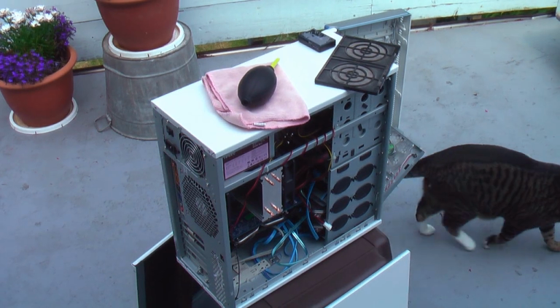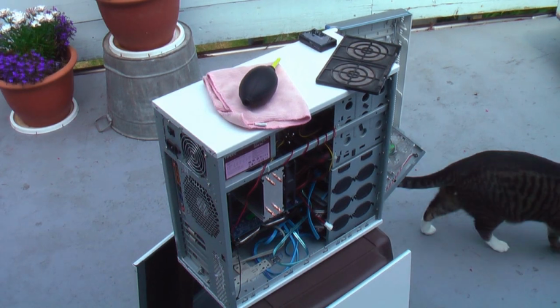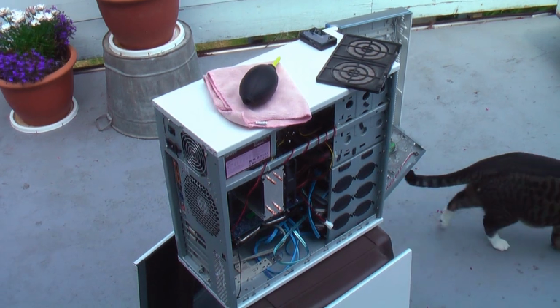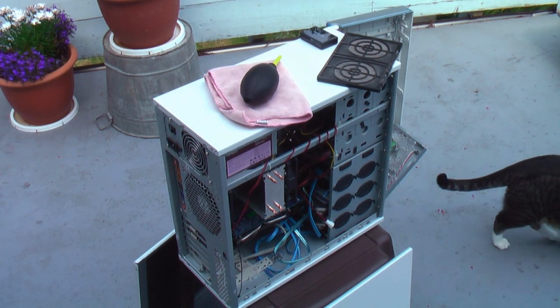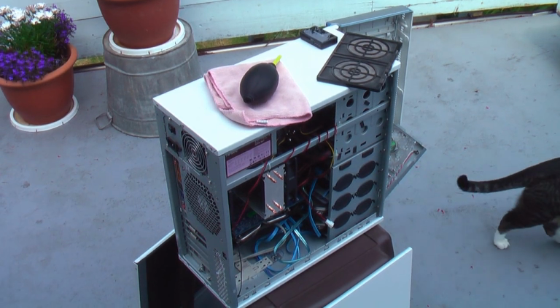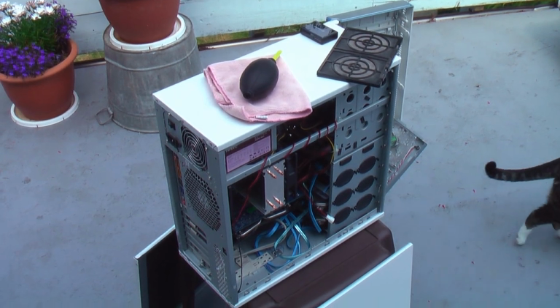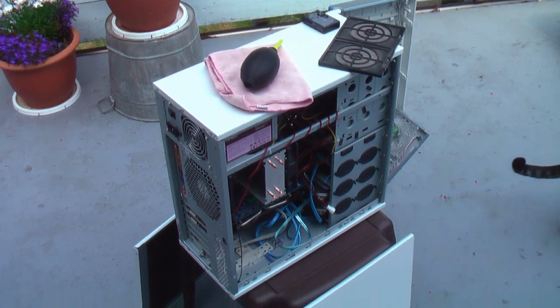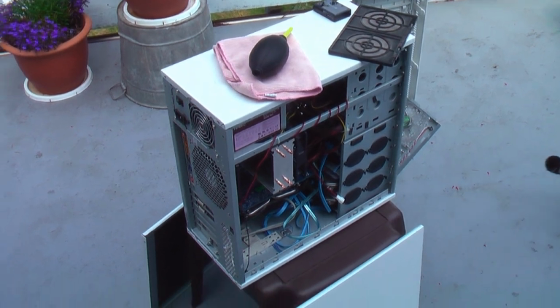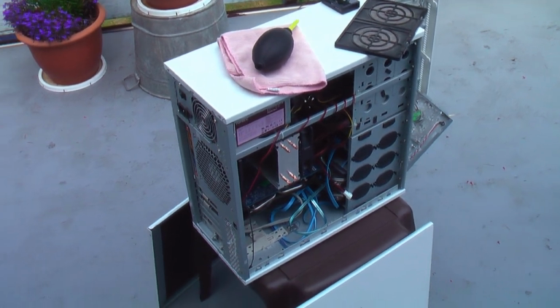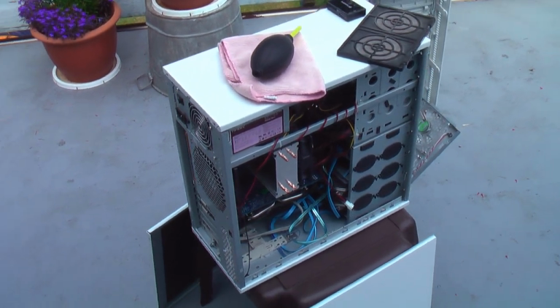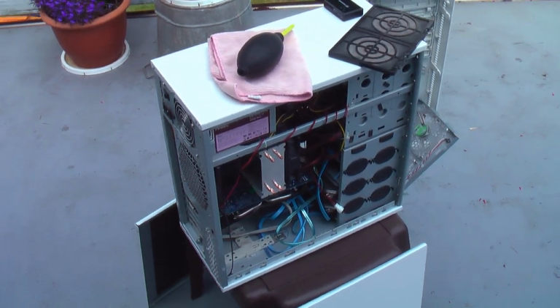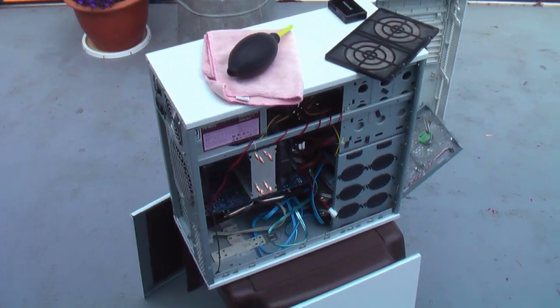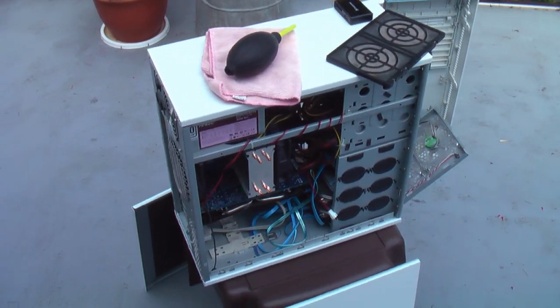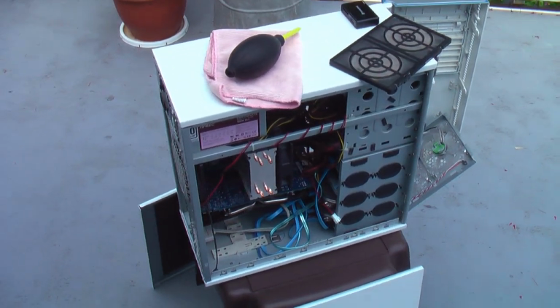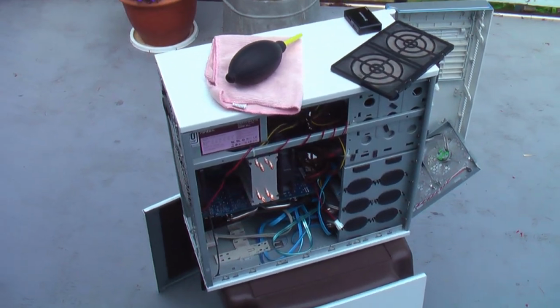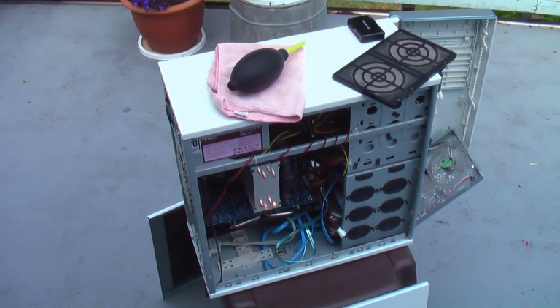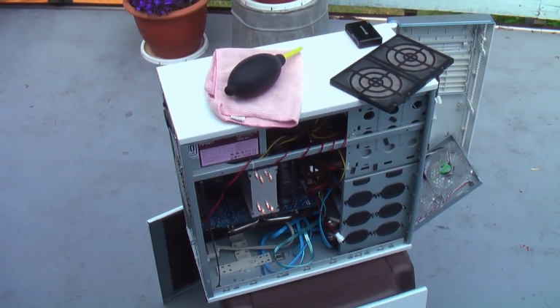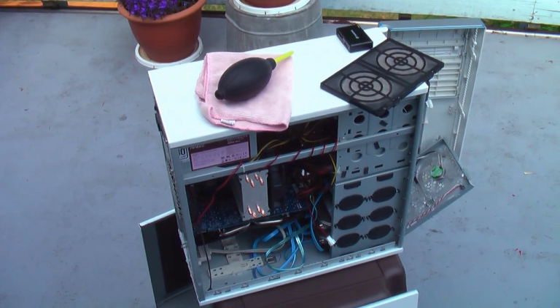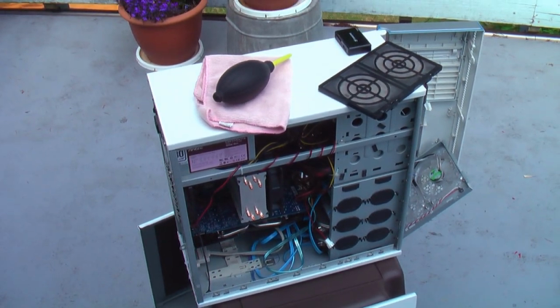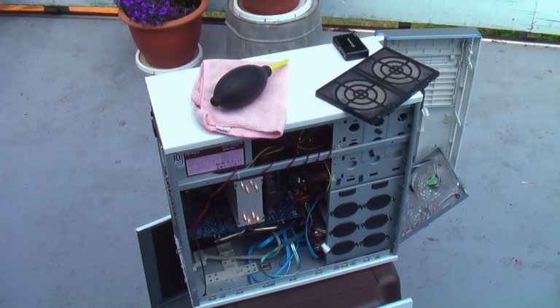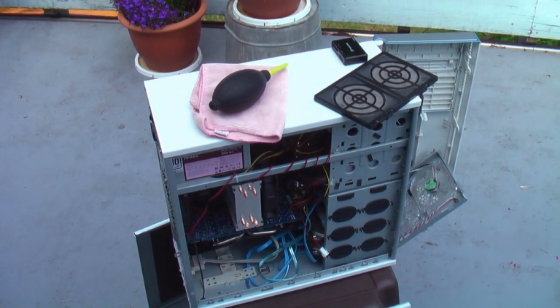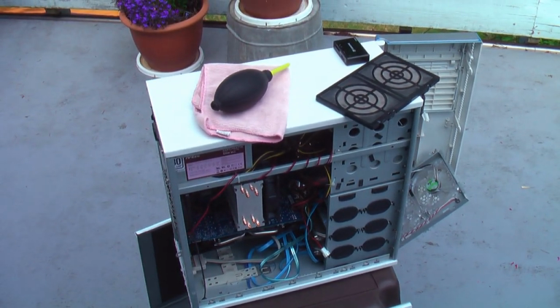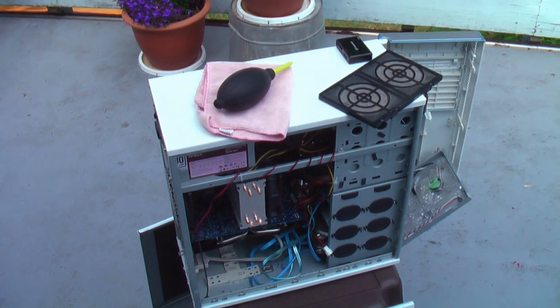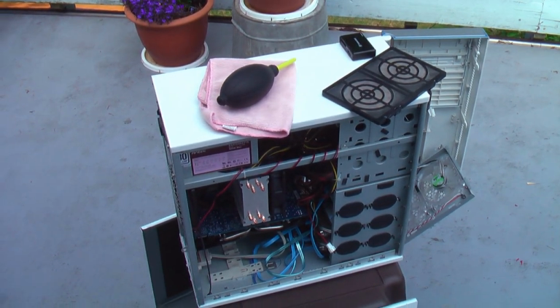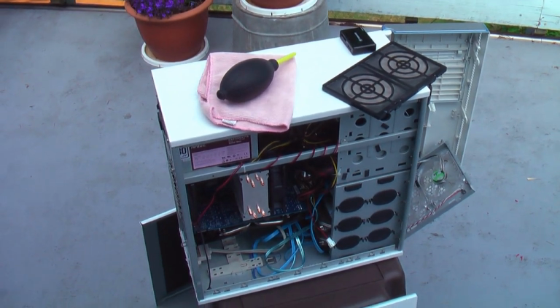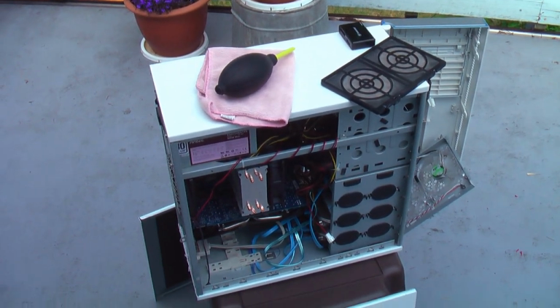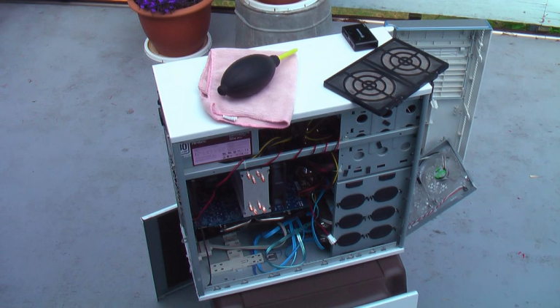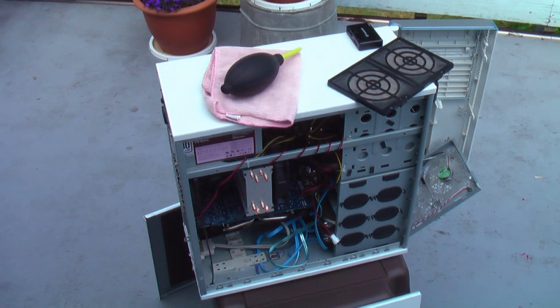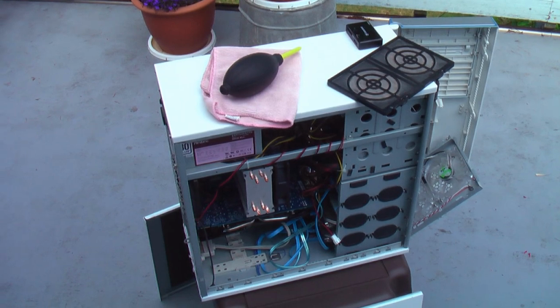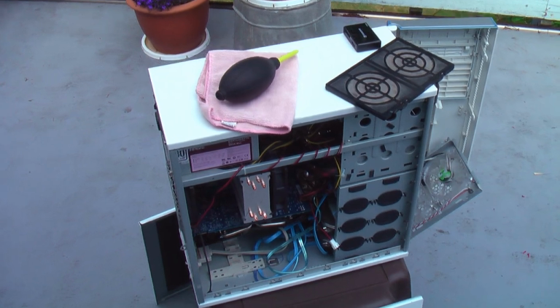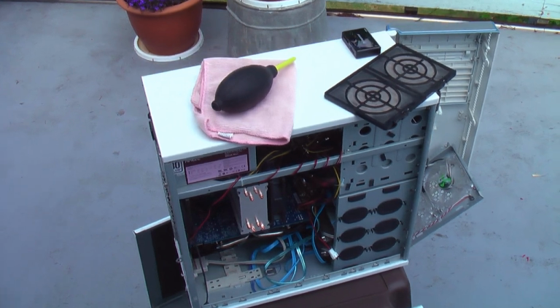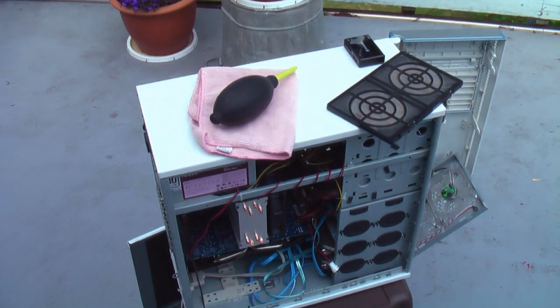Today I'll be showing you how to clean out the dust from your computer case and also a couple of things that you can do to prevent the dust from coming back.